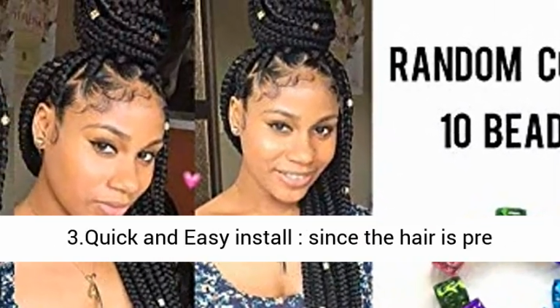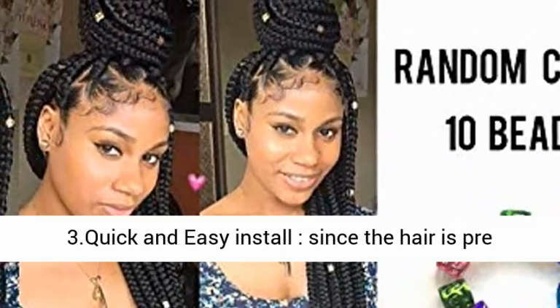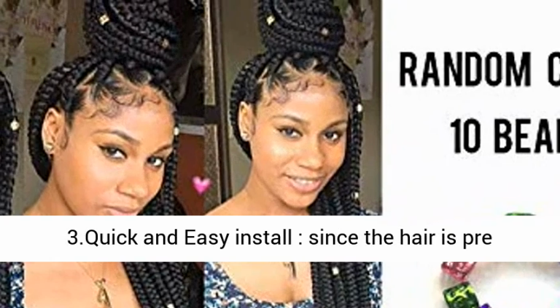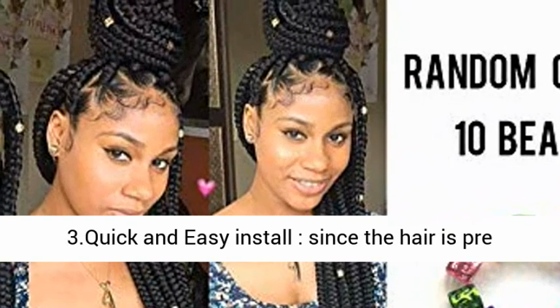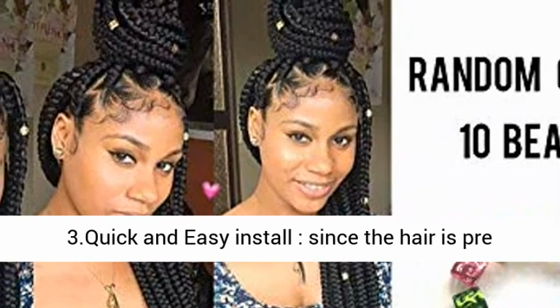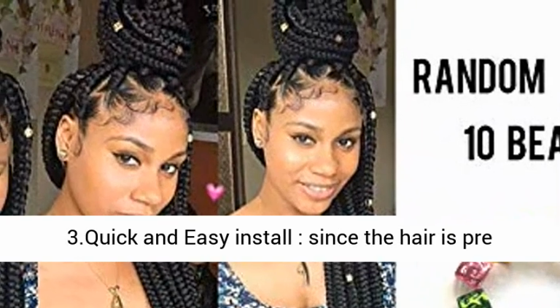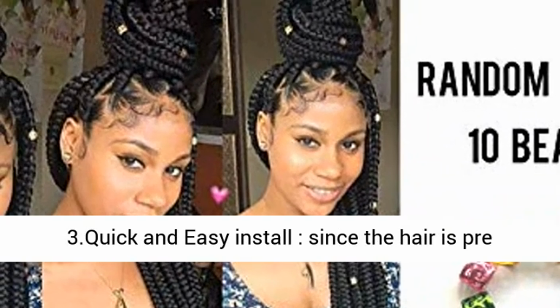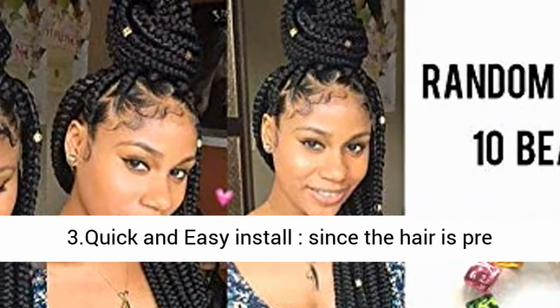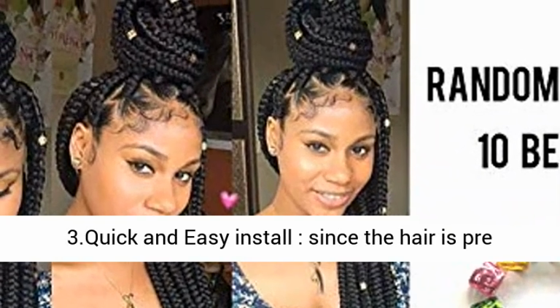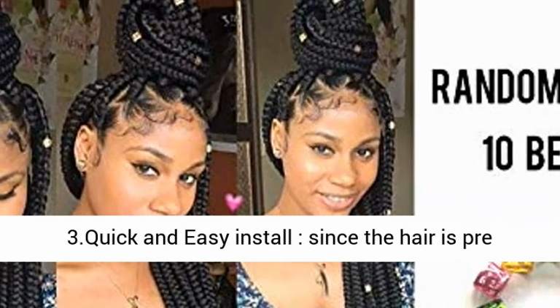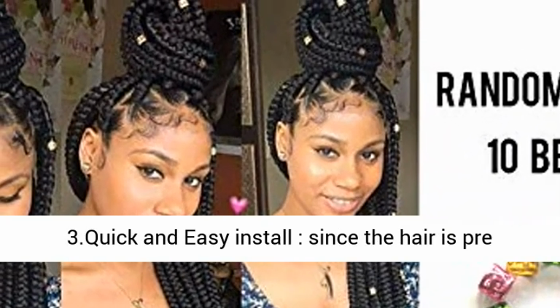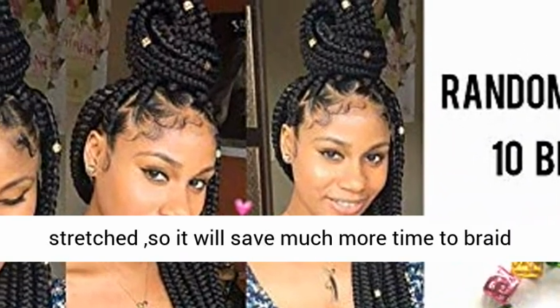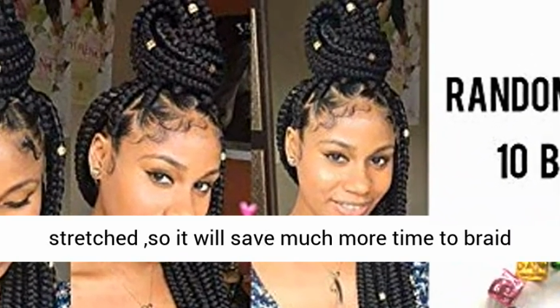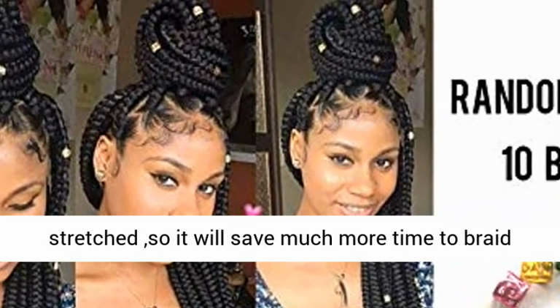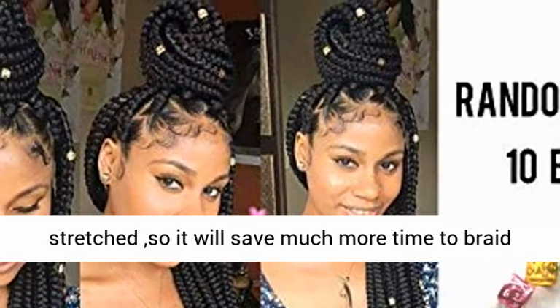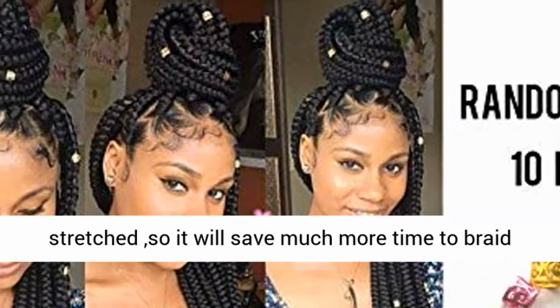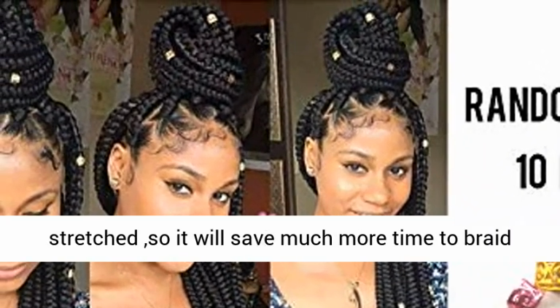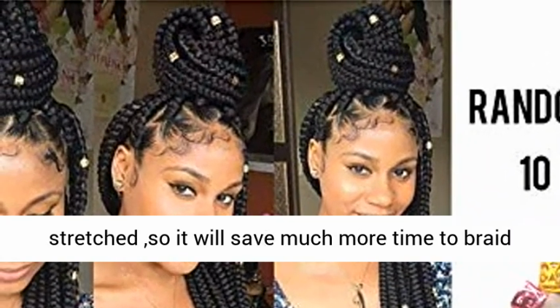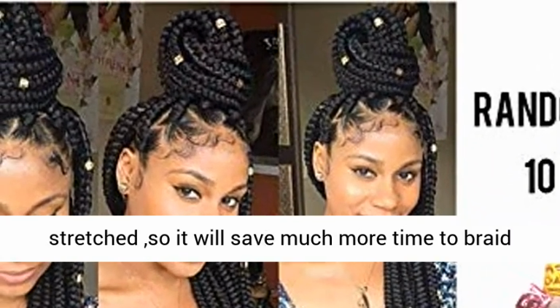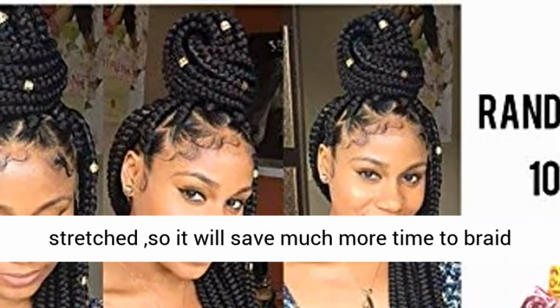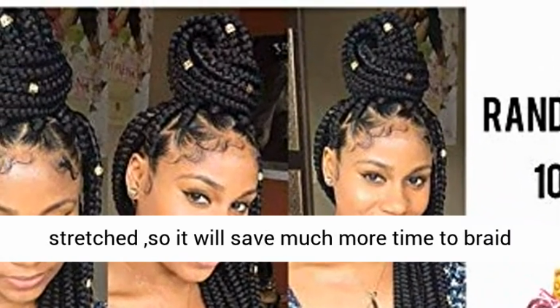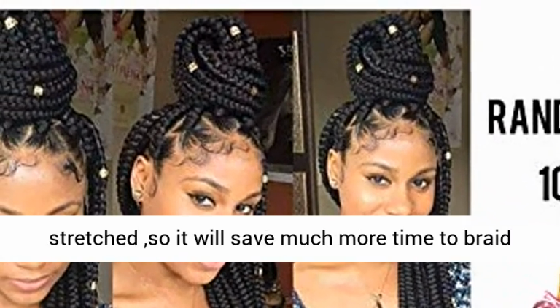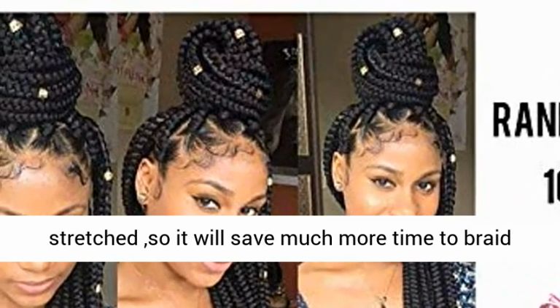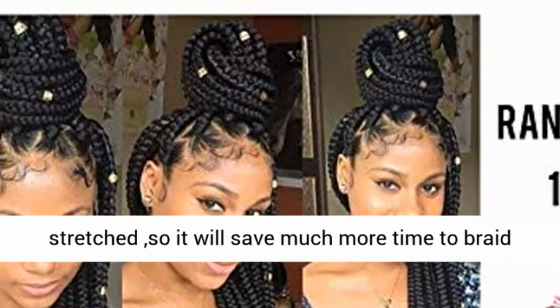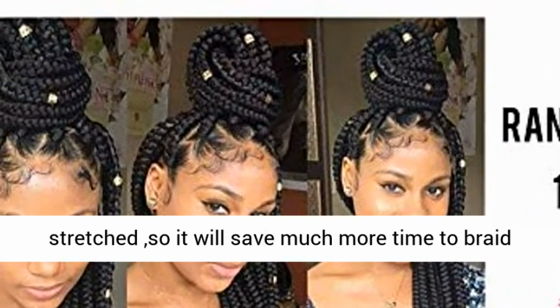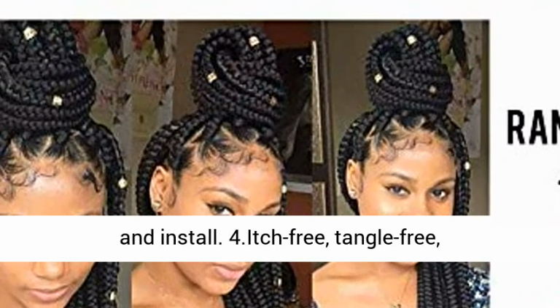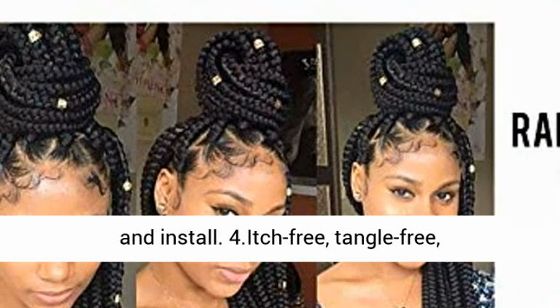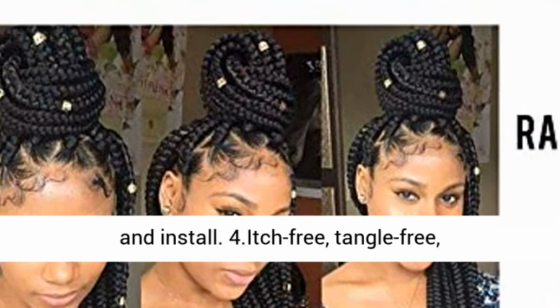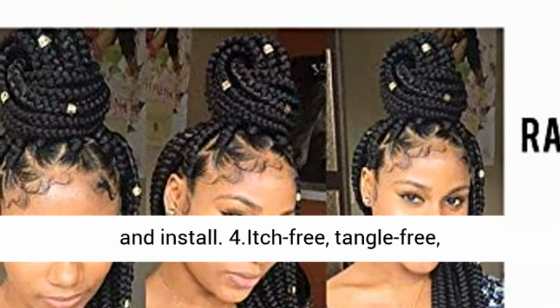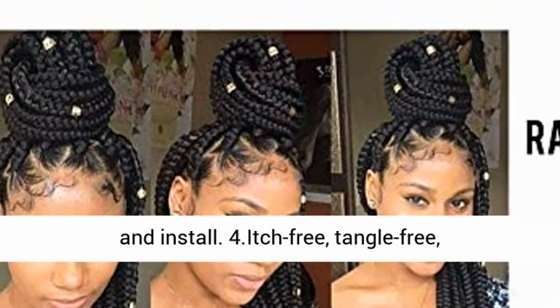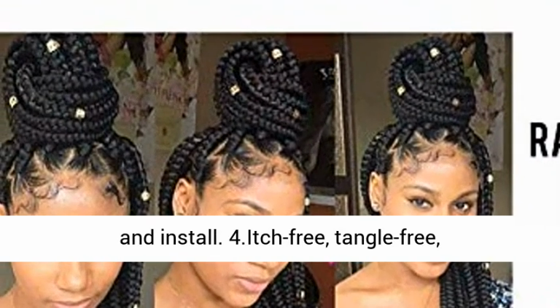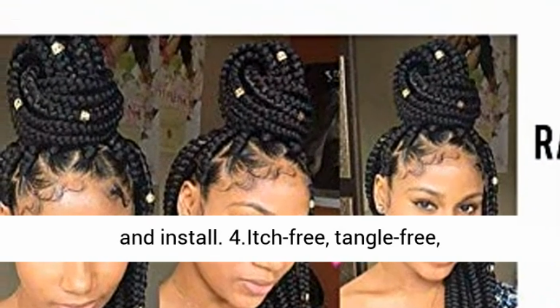3. Quick and easy install — since the hair is pre-stretched, it will save much more time to braid and install.